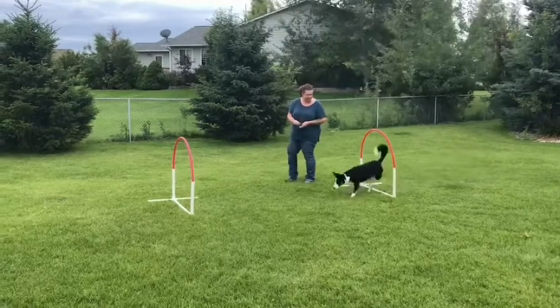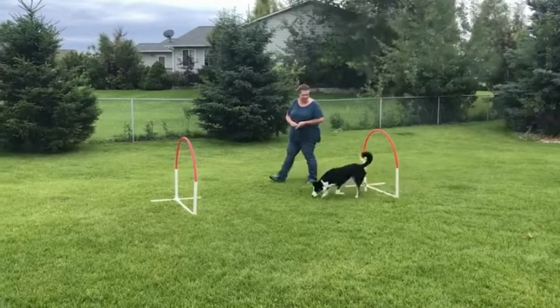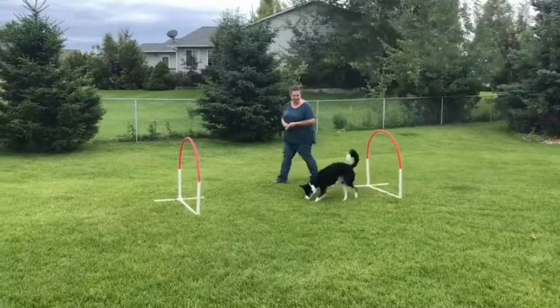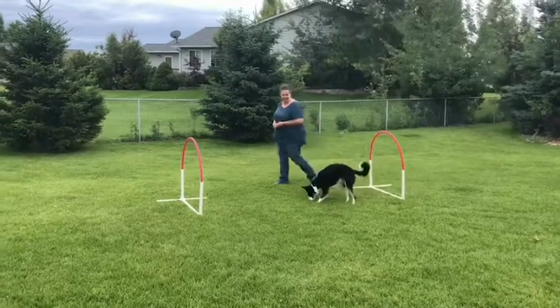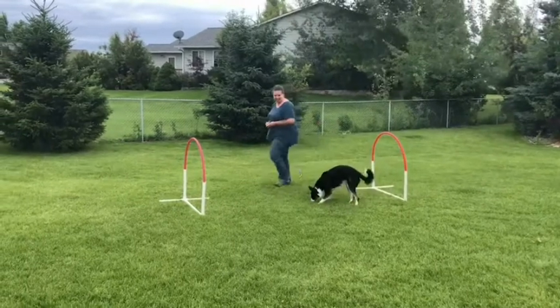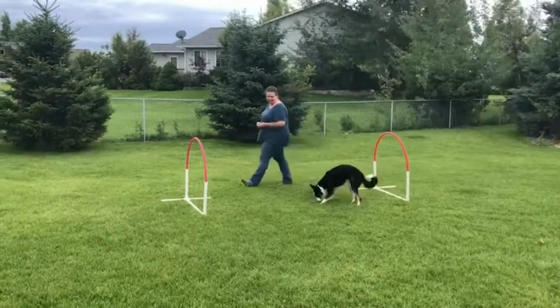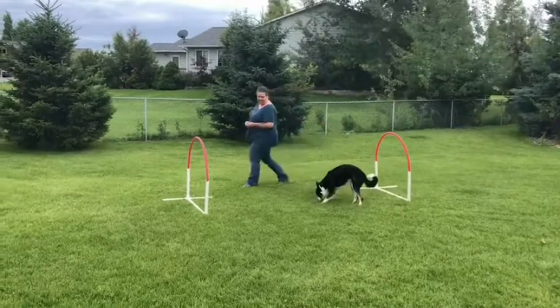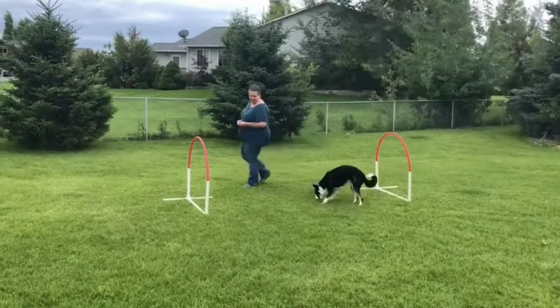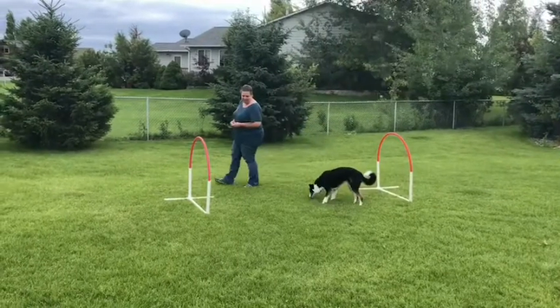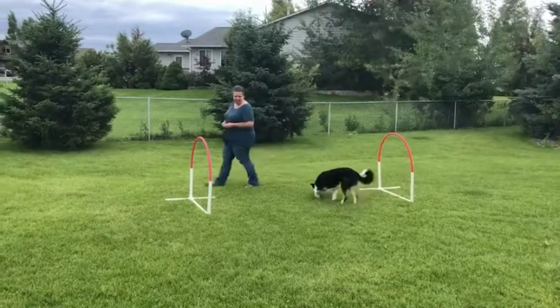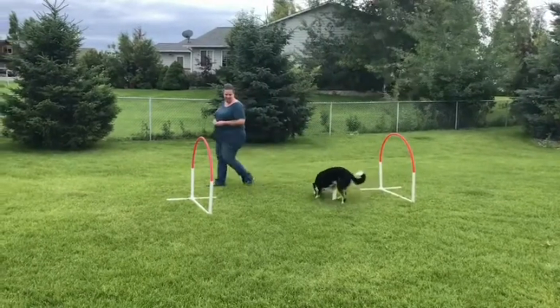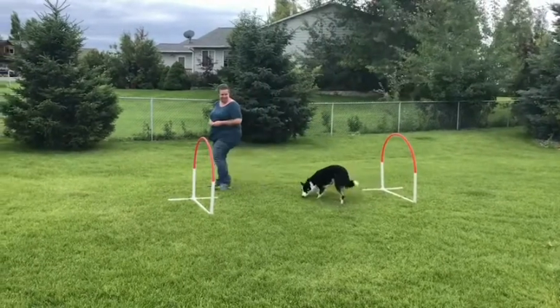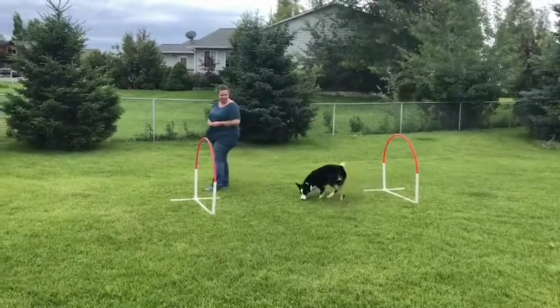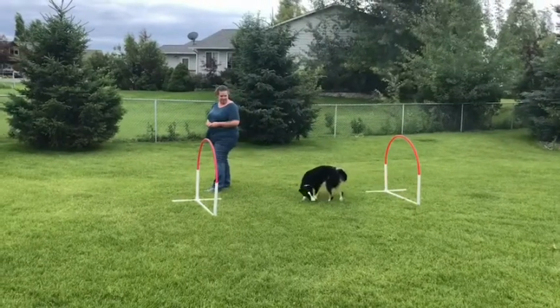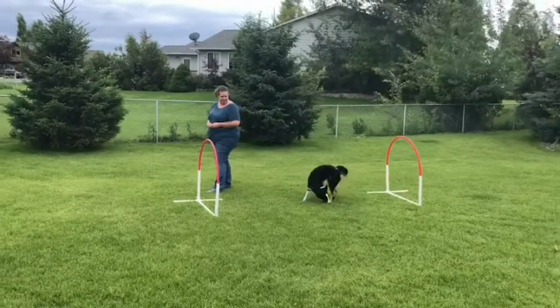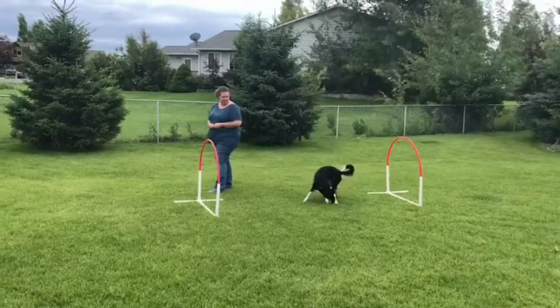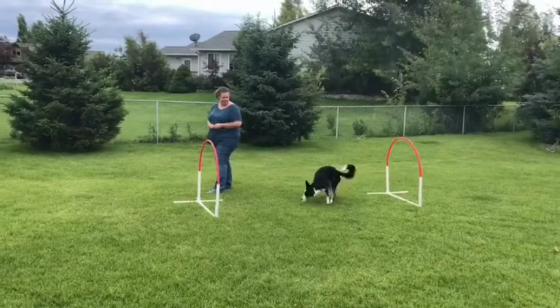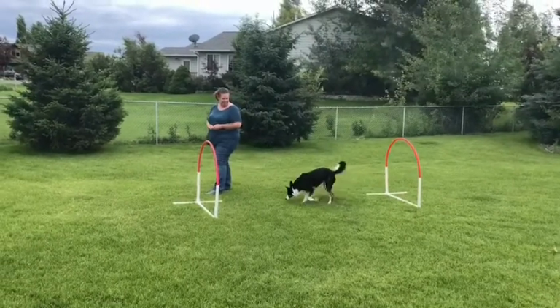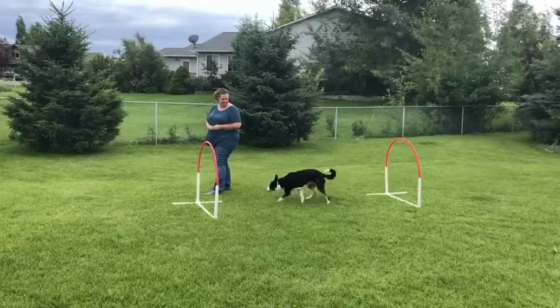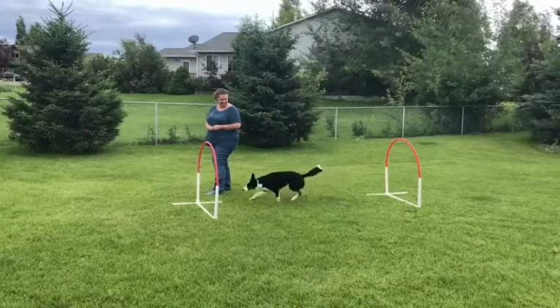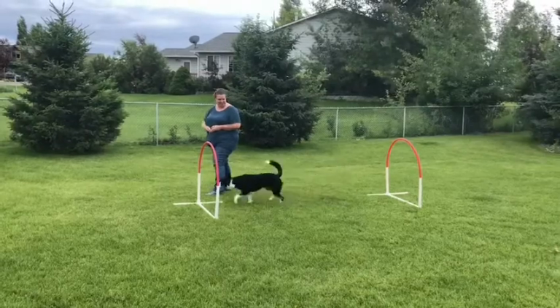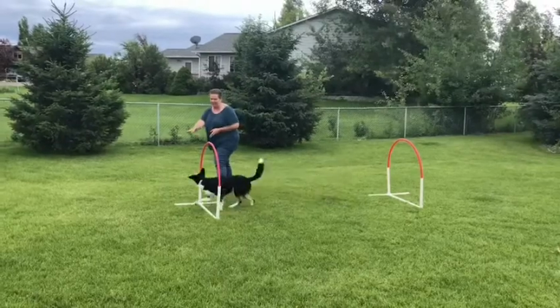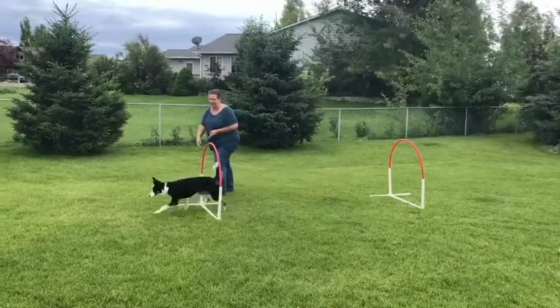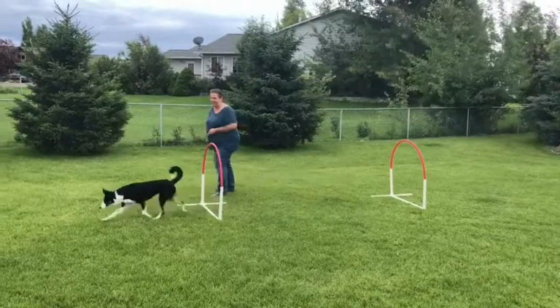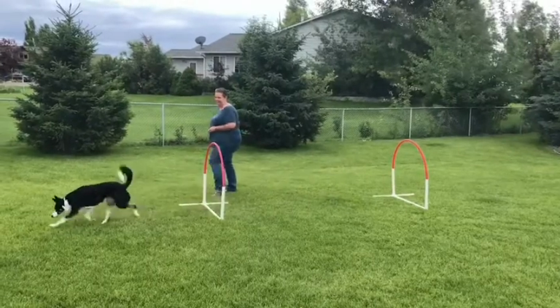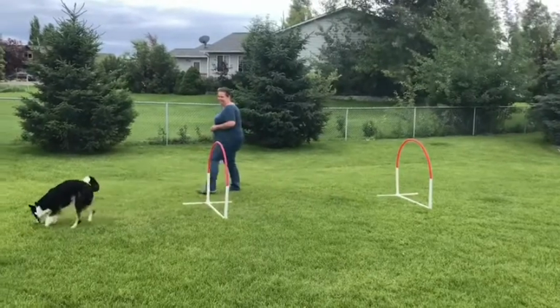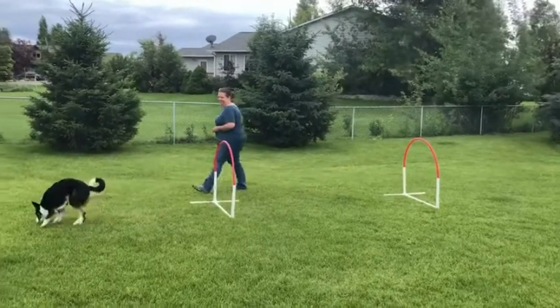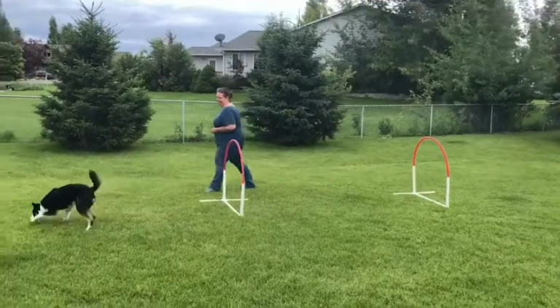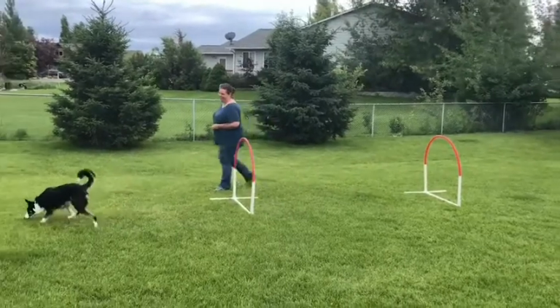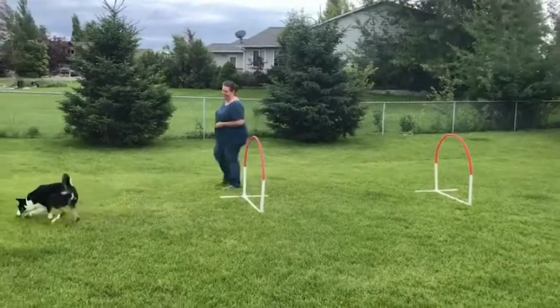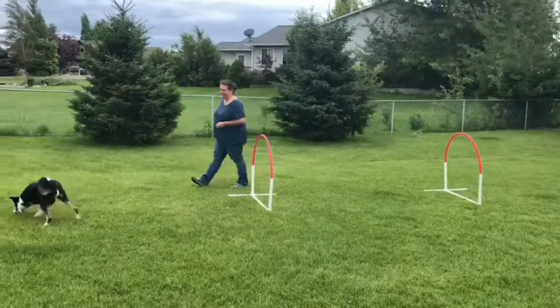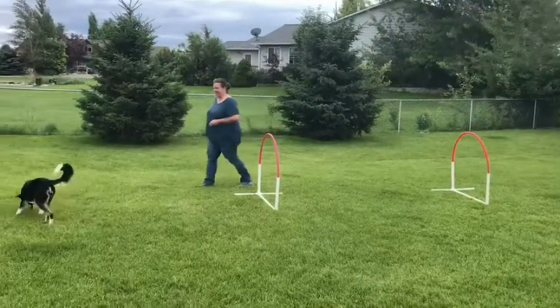She goes through the hoop, I toss the treat again, move up, and now she's going to come through this next hoop, and I toss the treat.